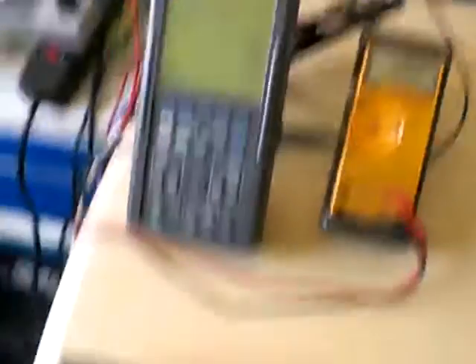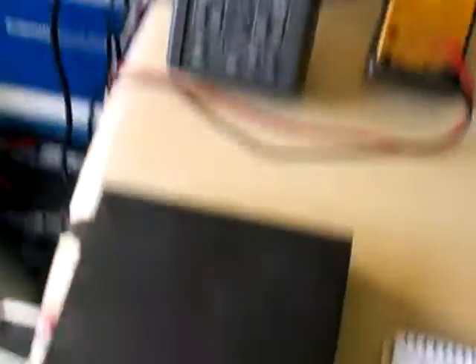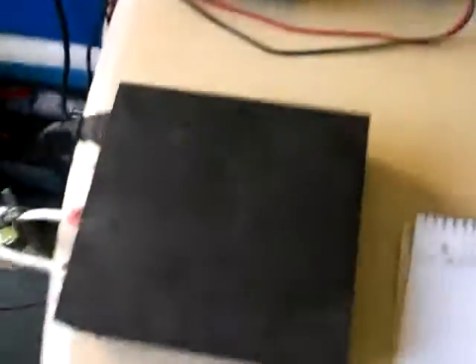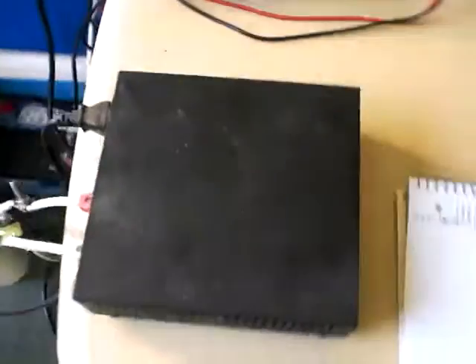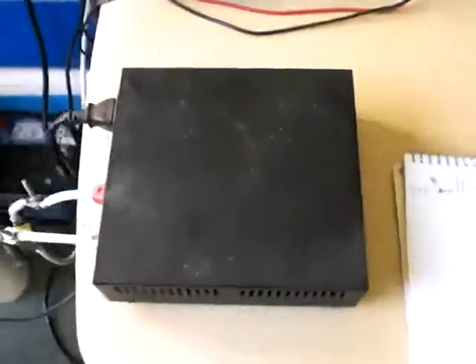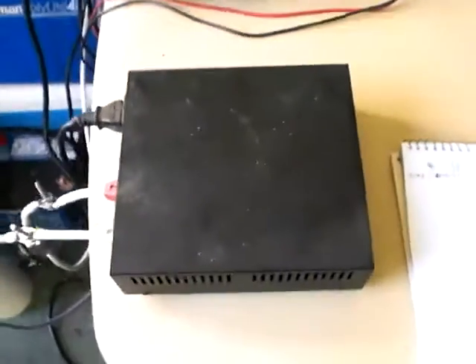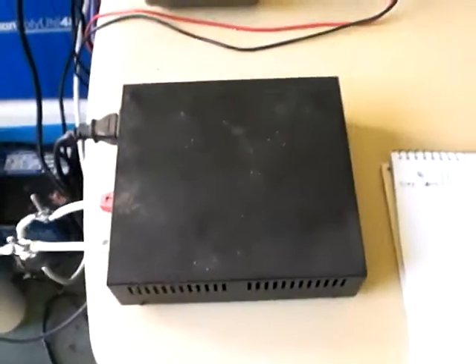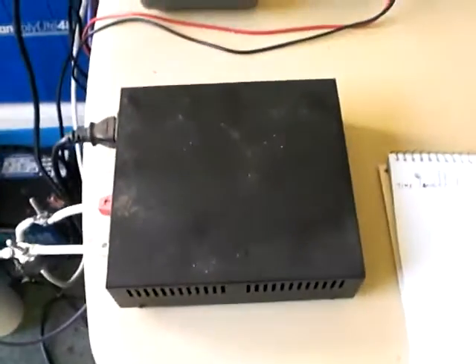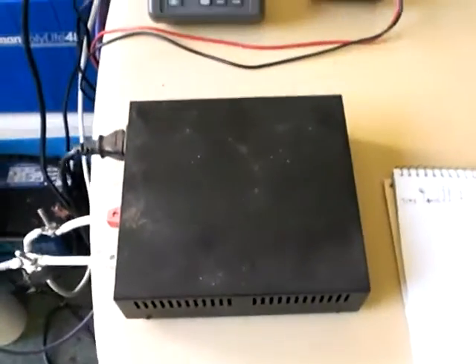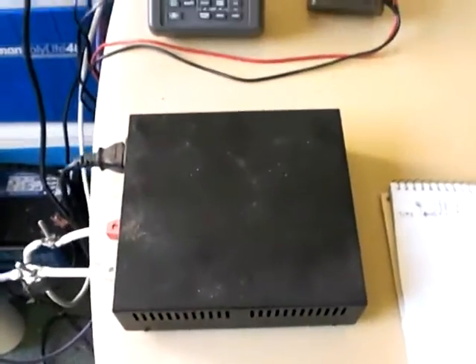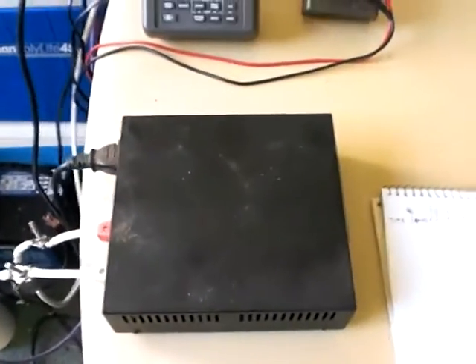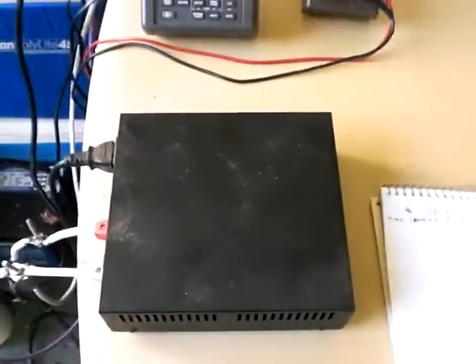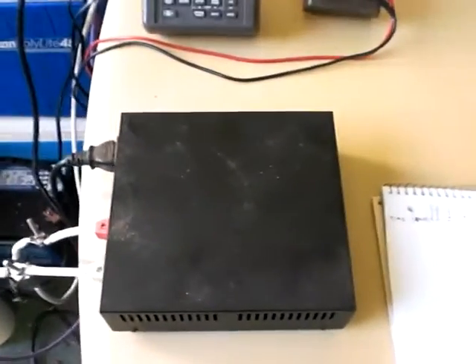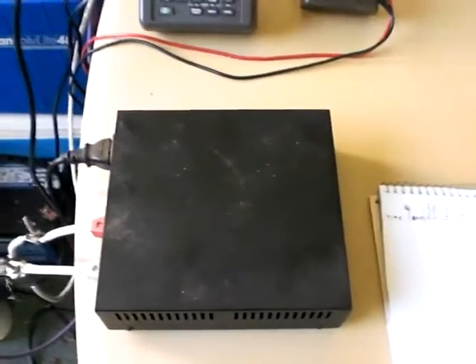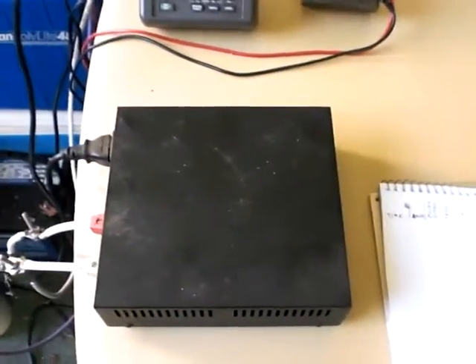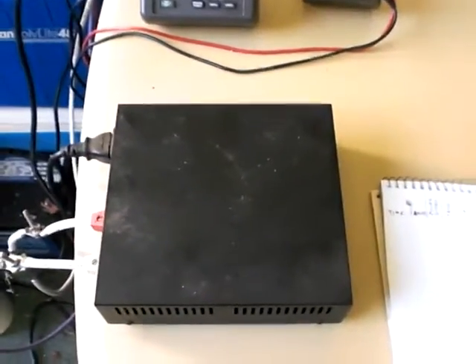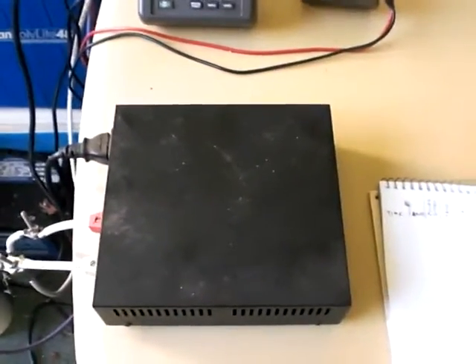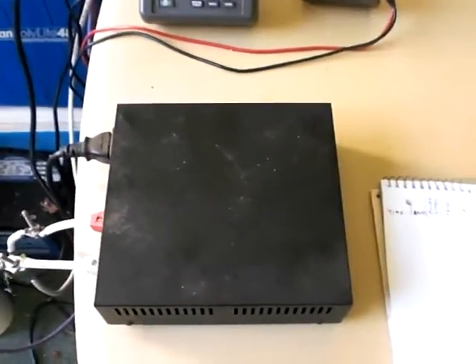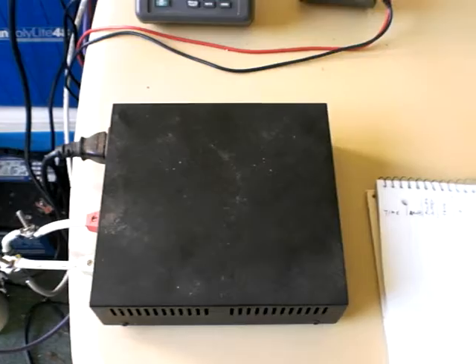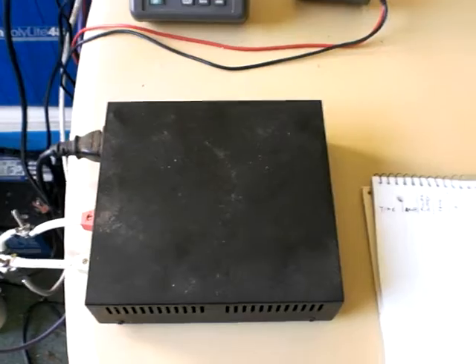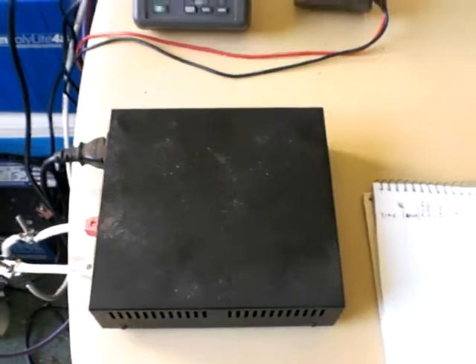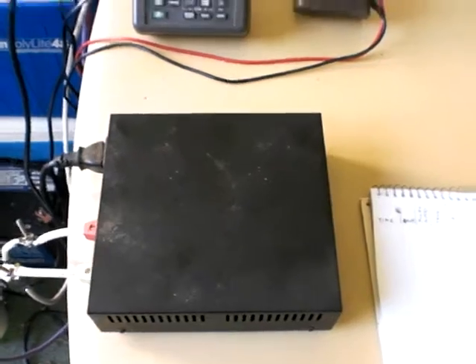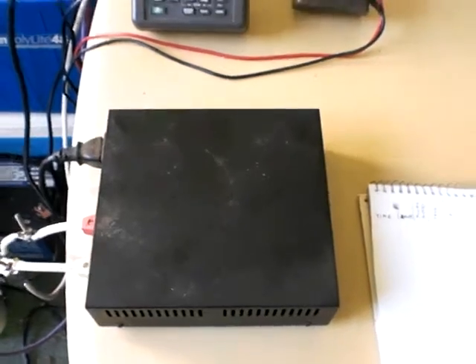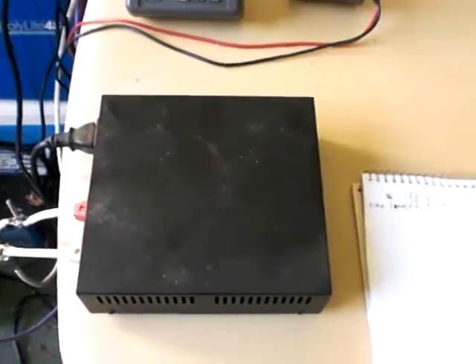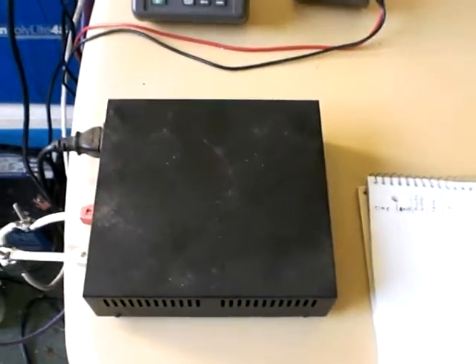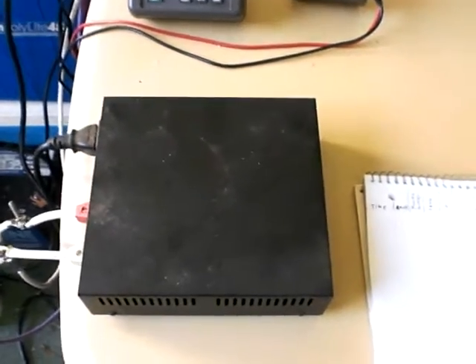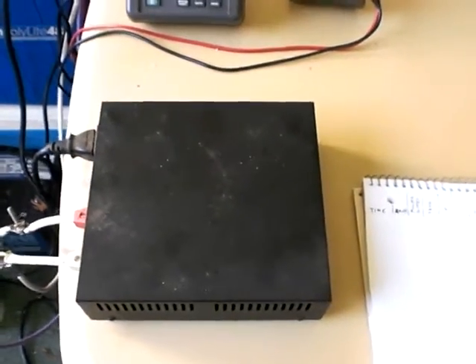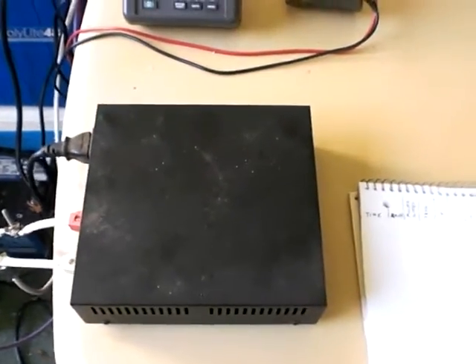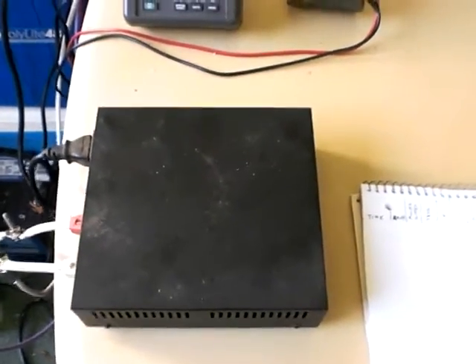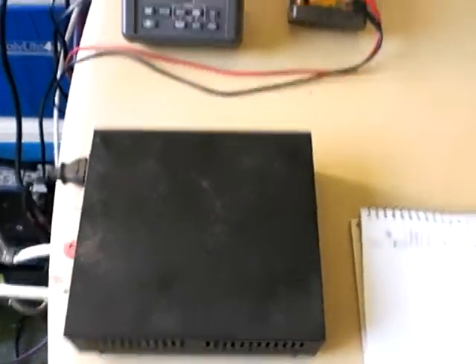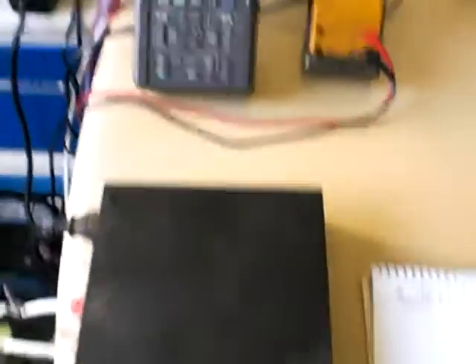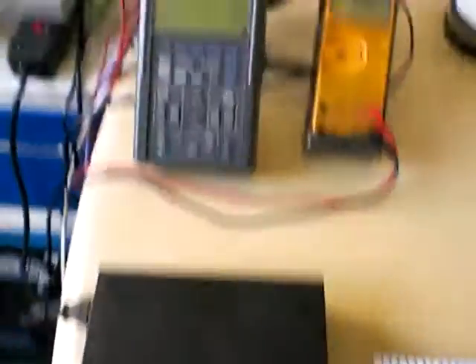It's also going to be regulated, so it's always — I'm hoping, my expectation is the voltage will always be the same.